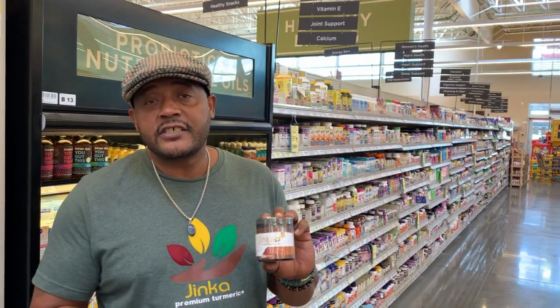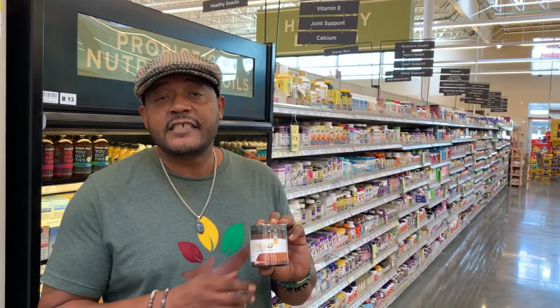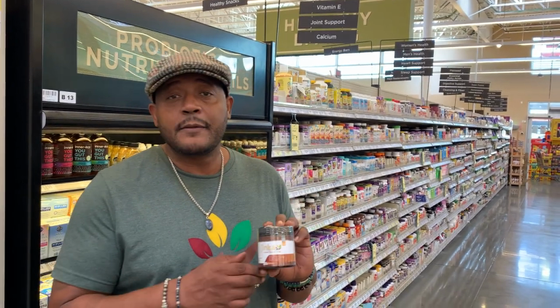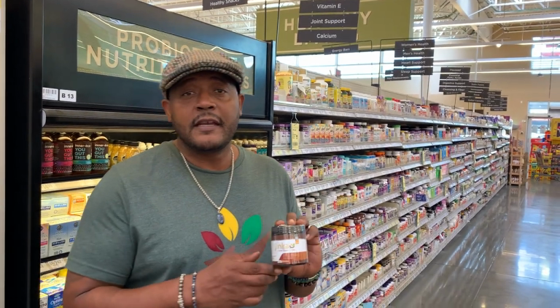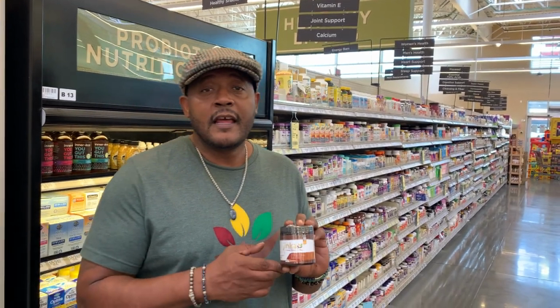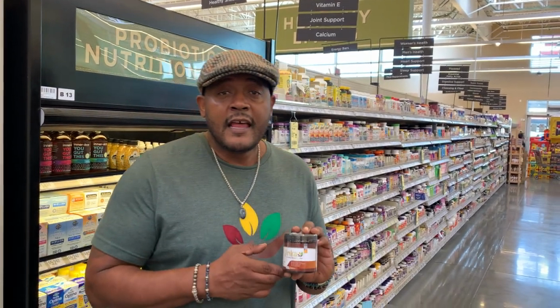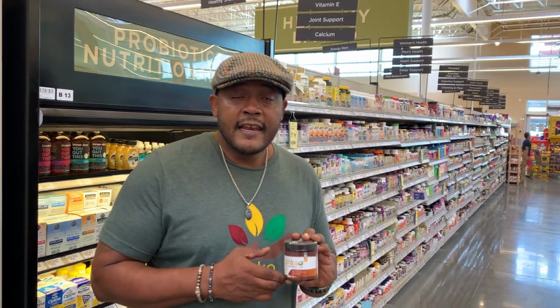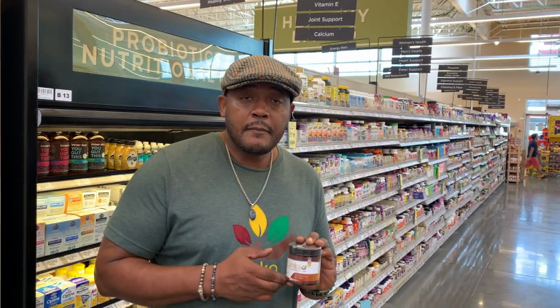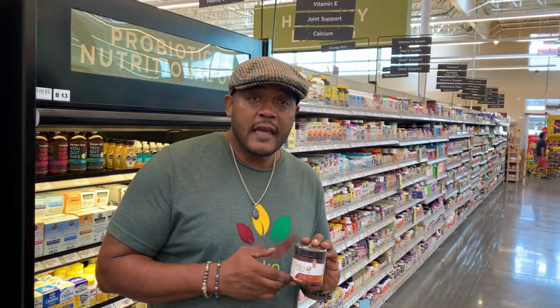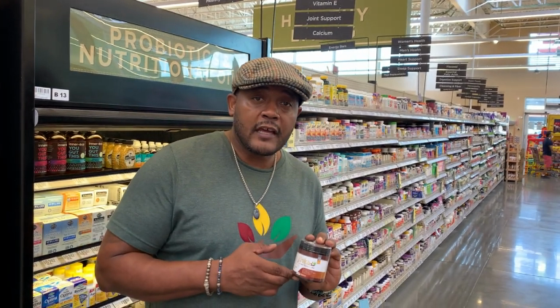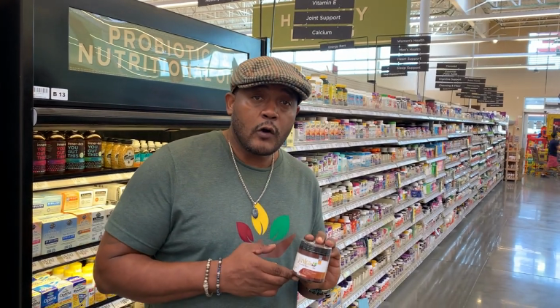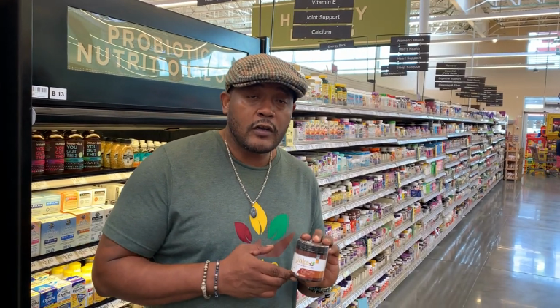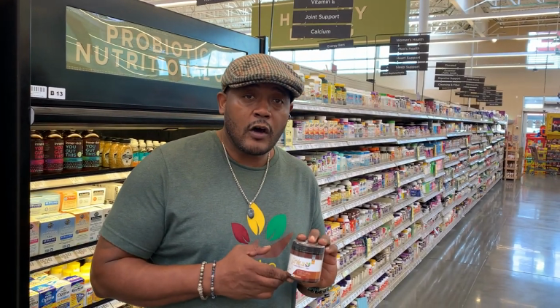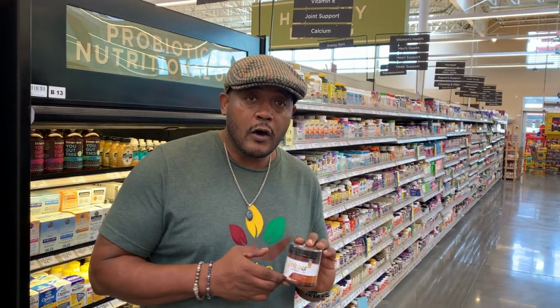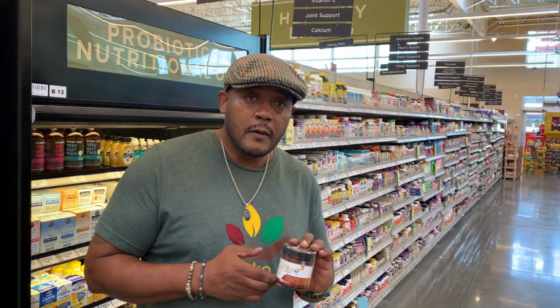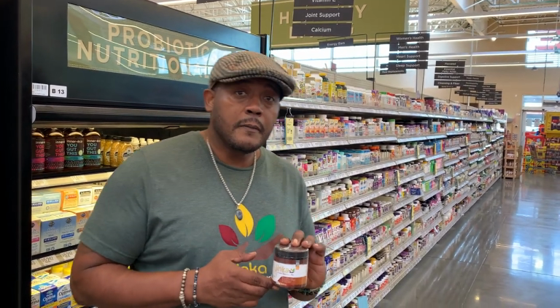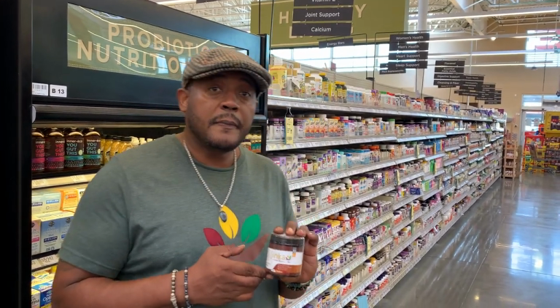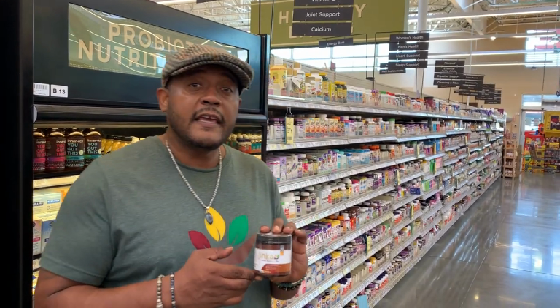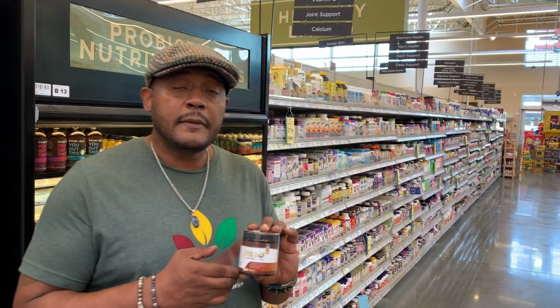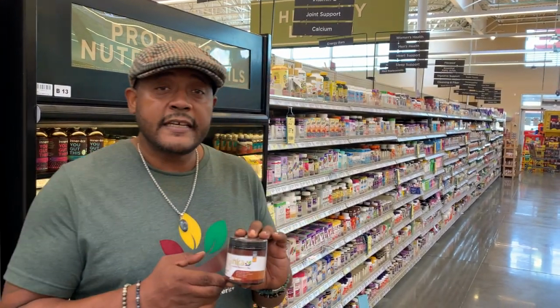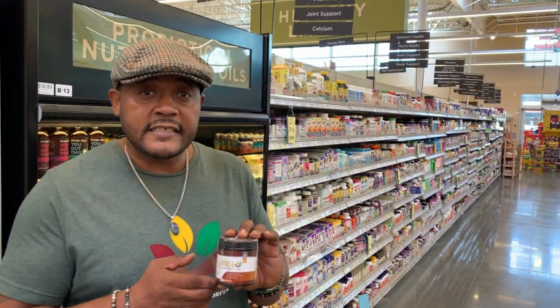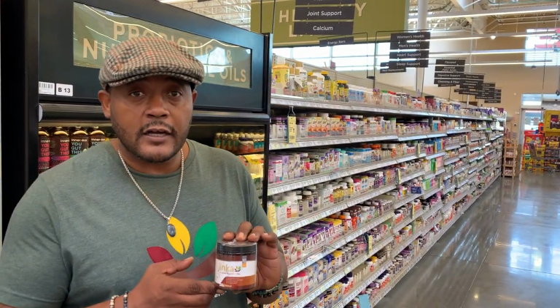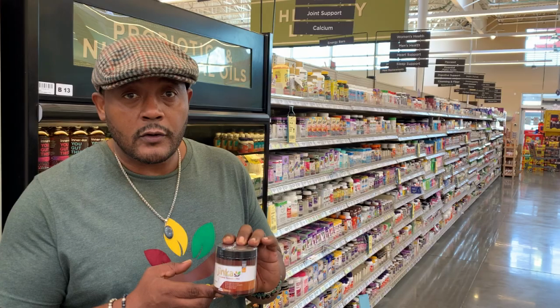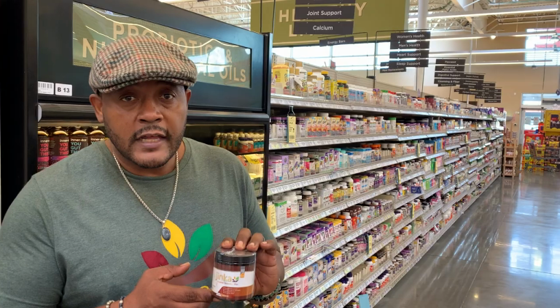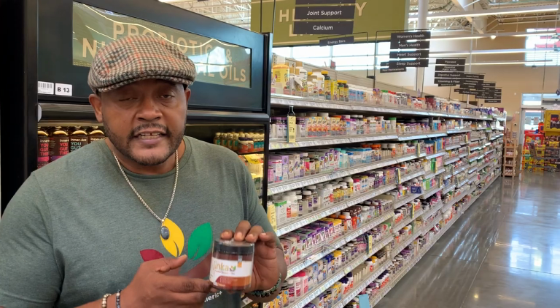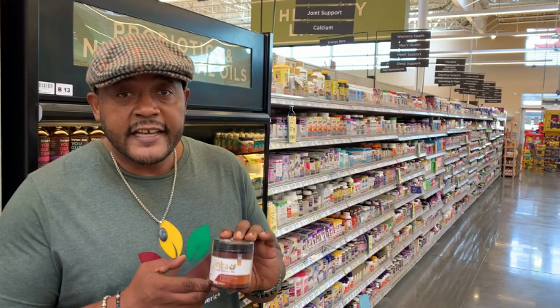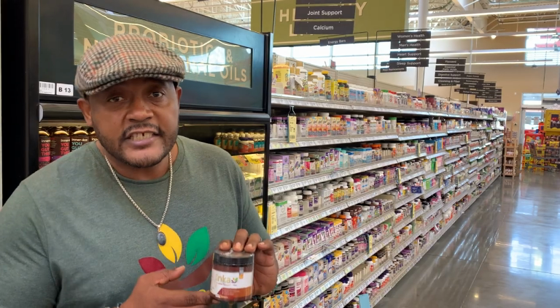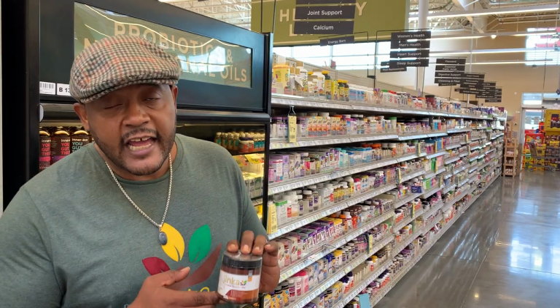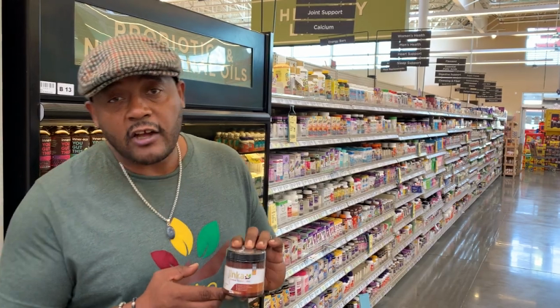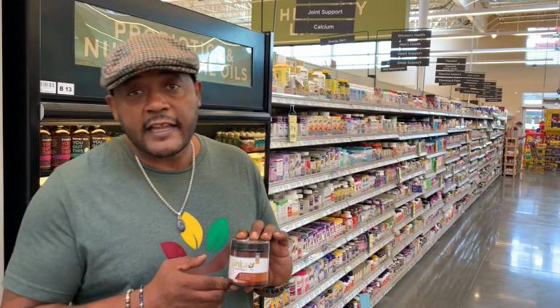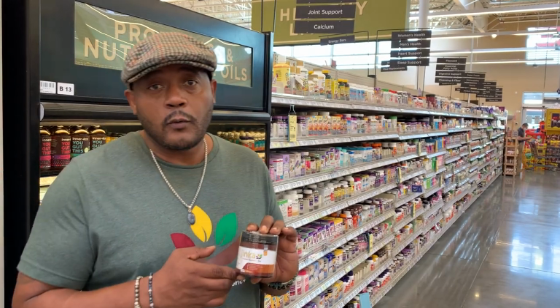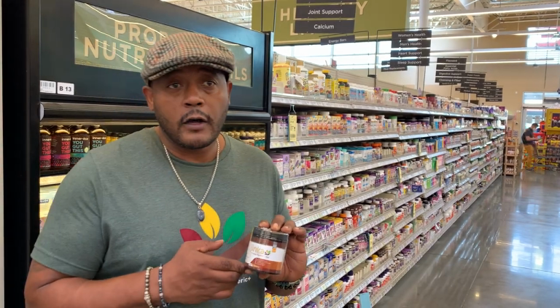But it's turmeric, ginger, cinnamon, nutmeg, coconut oil, pink Himalayan salt, raw sugar, and alkaline oil.